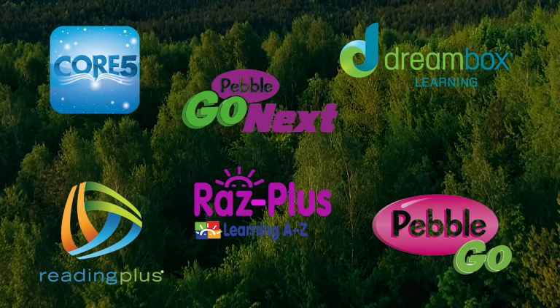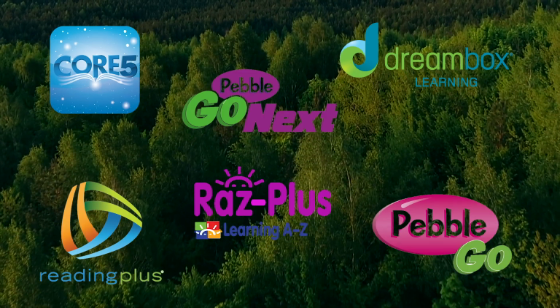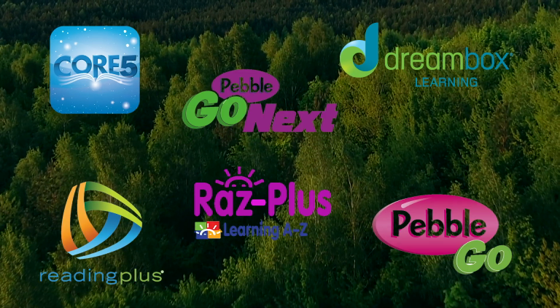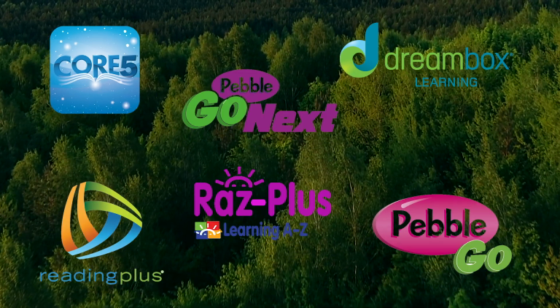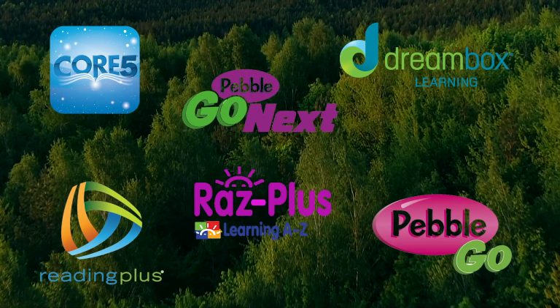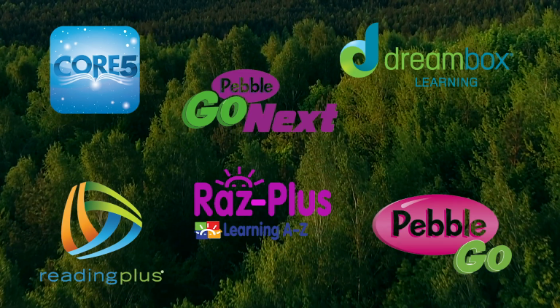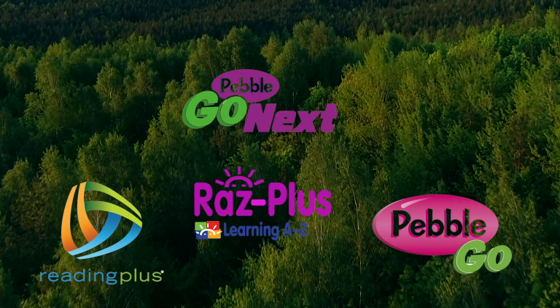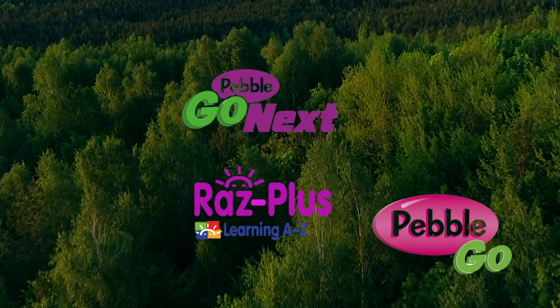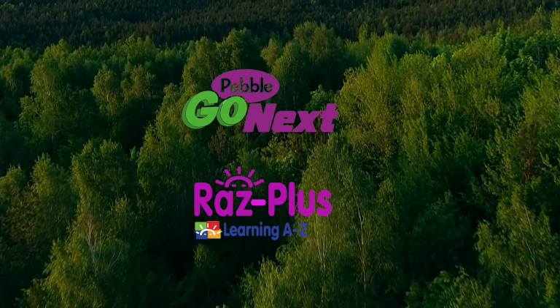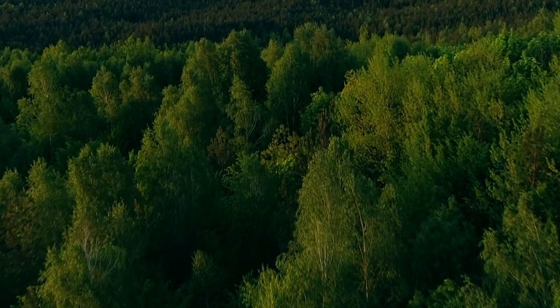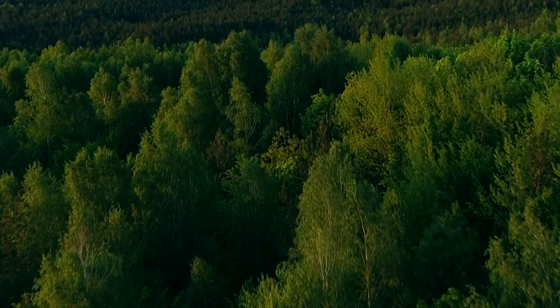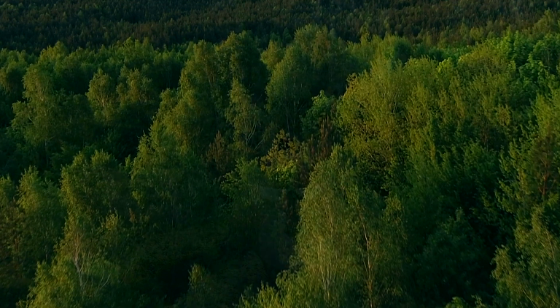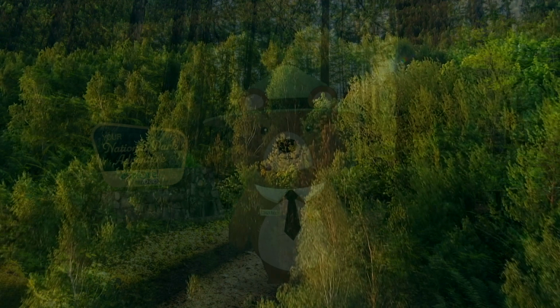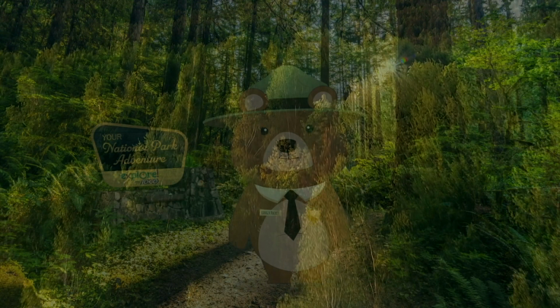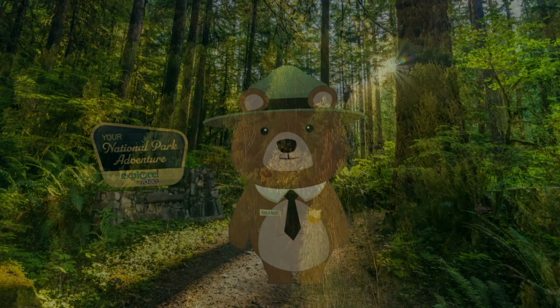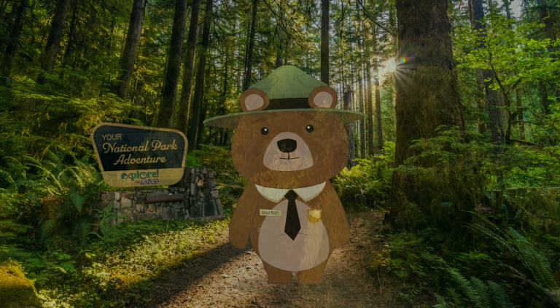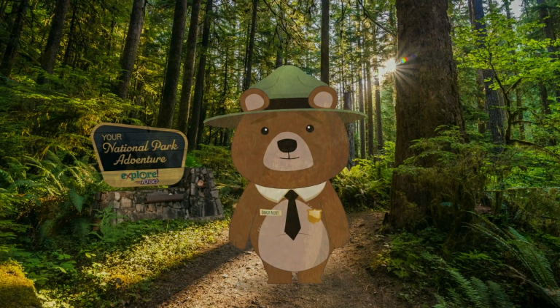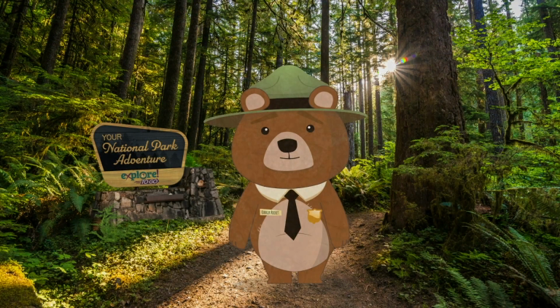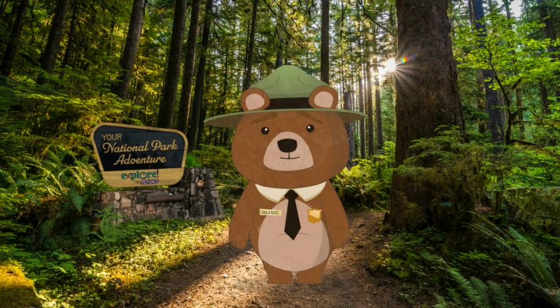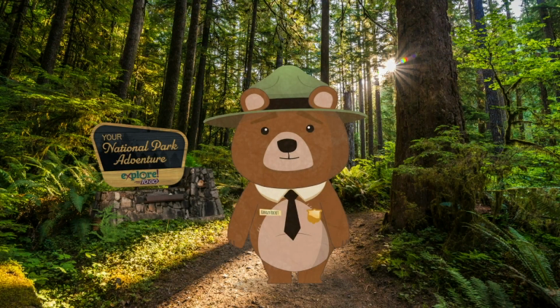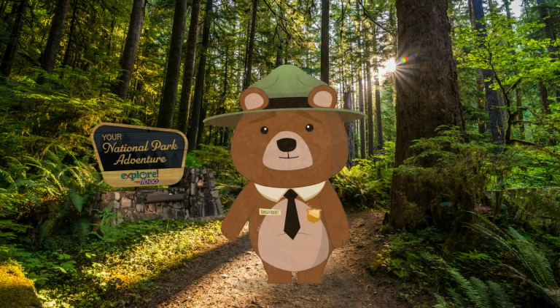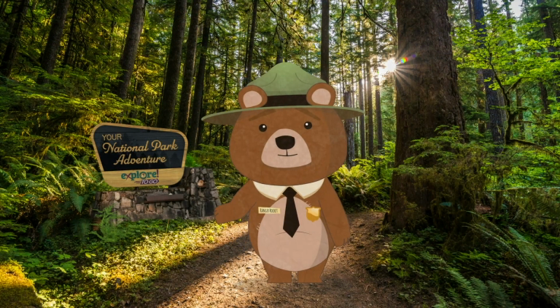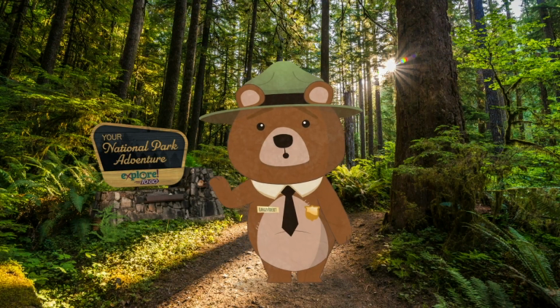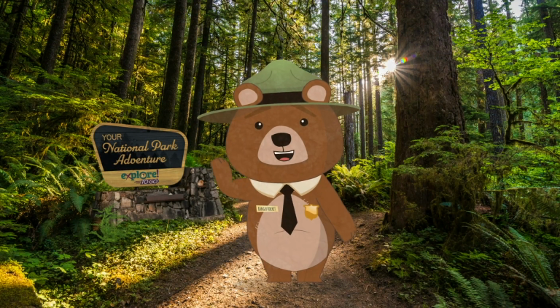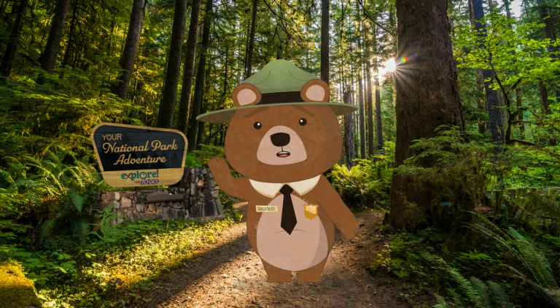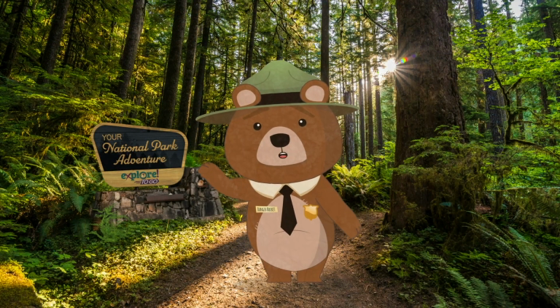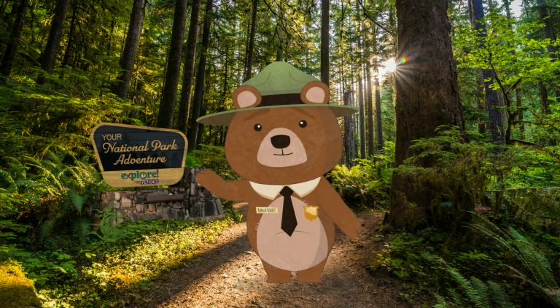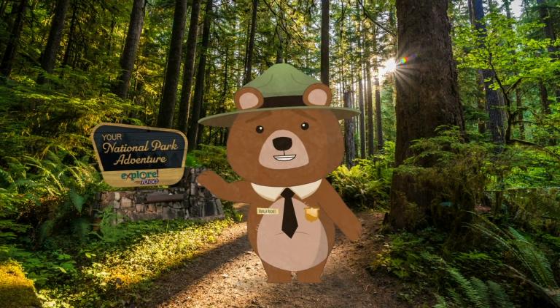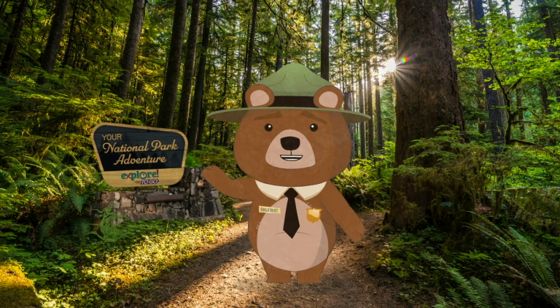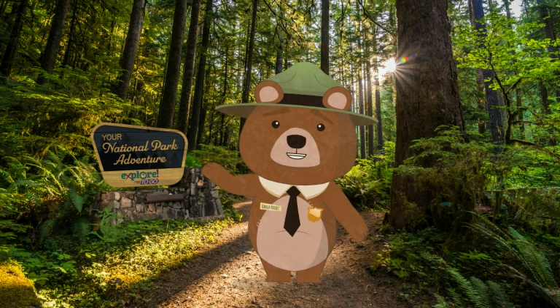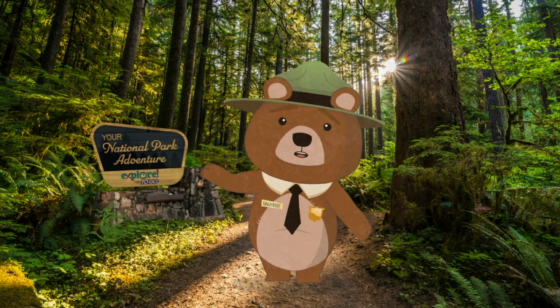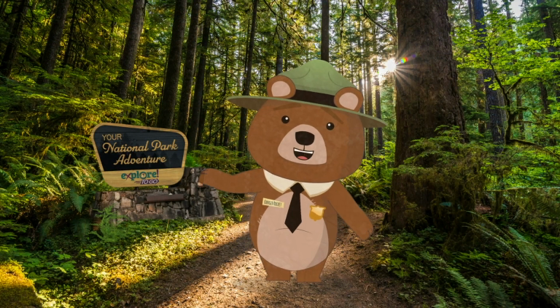We can't wait for you to join us this summer on our National Park Adventure. Bye for now. See you on the trail.